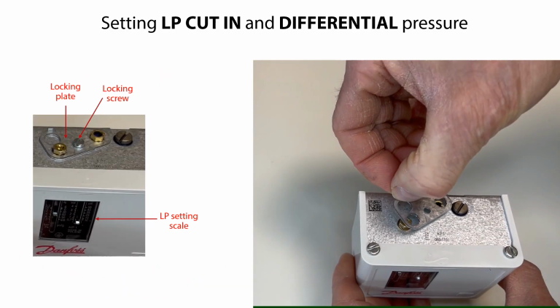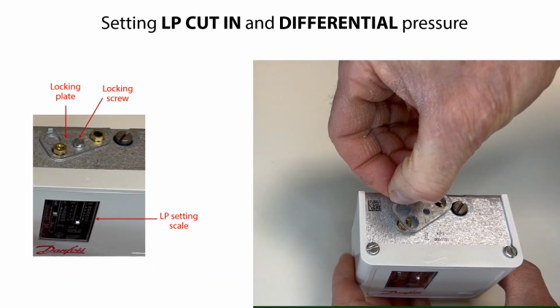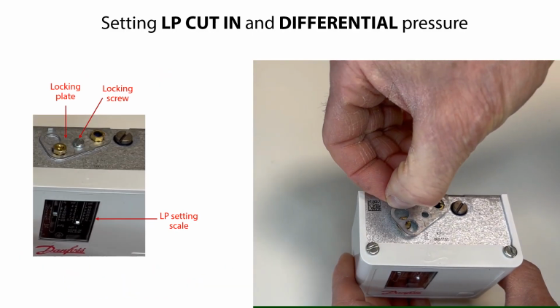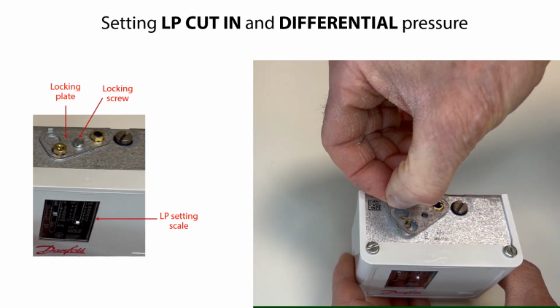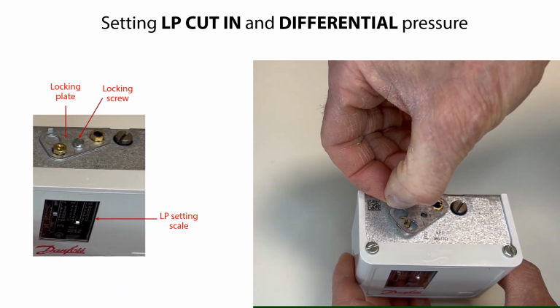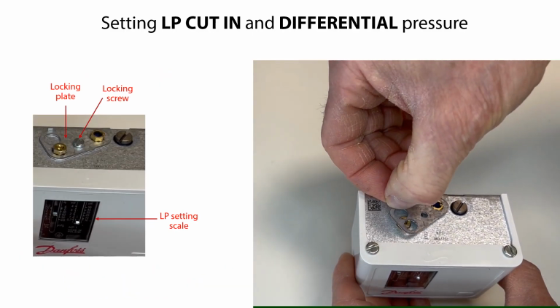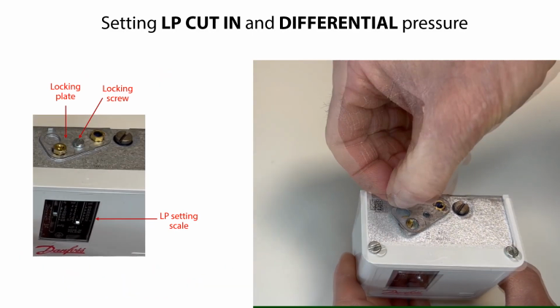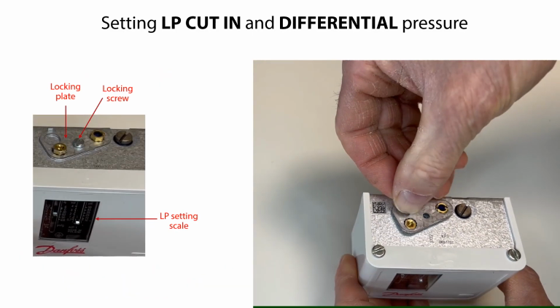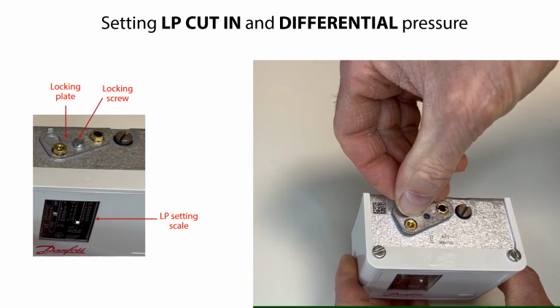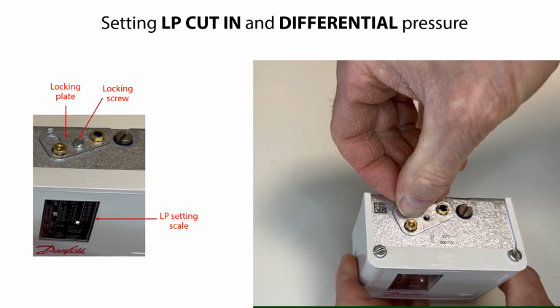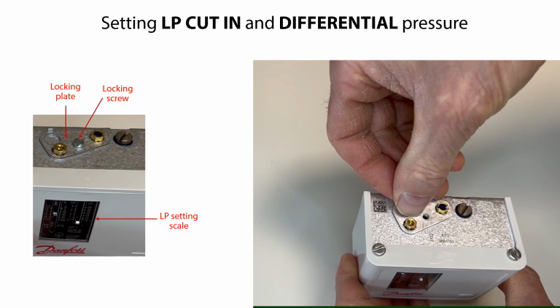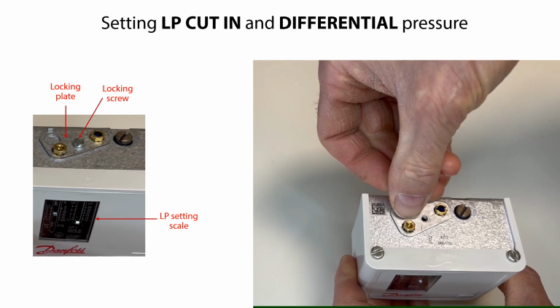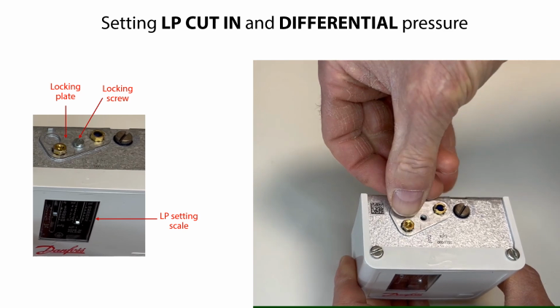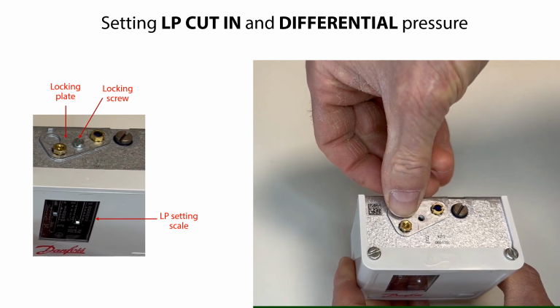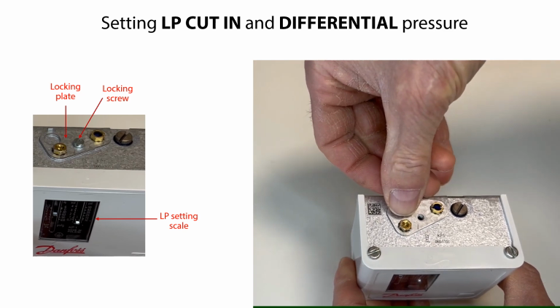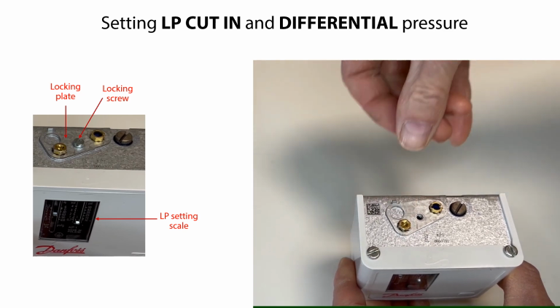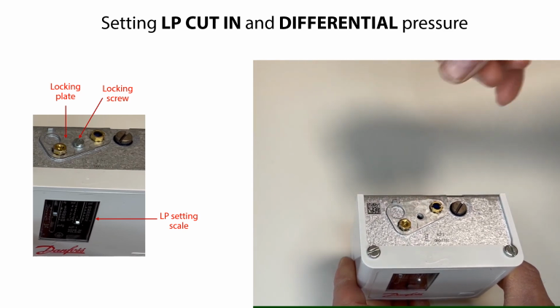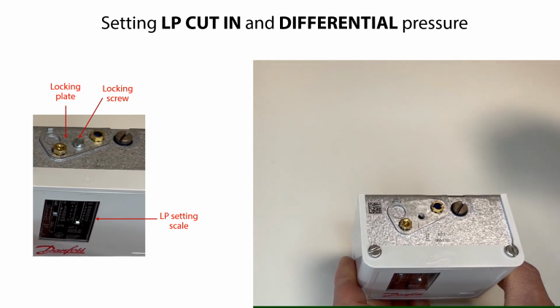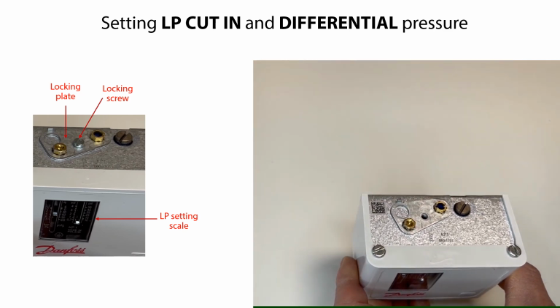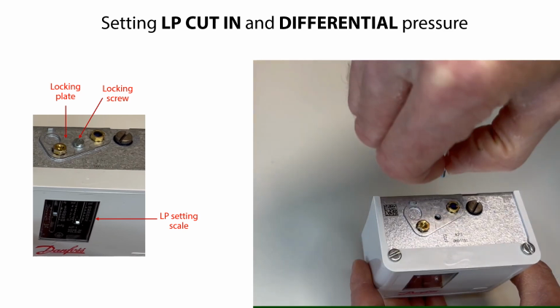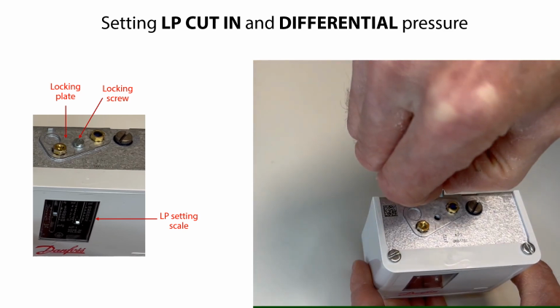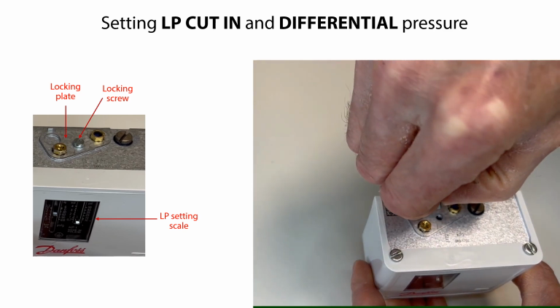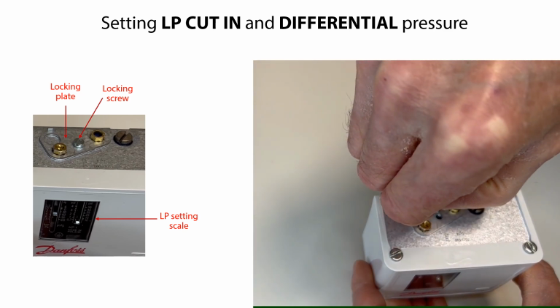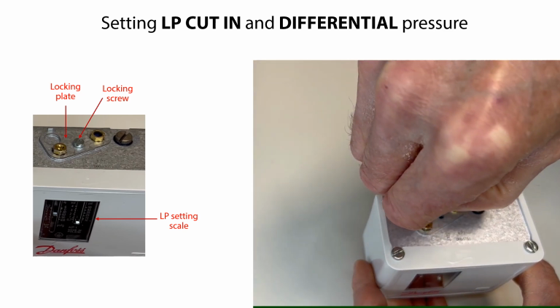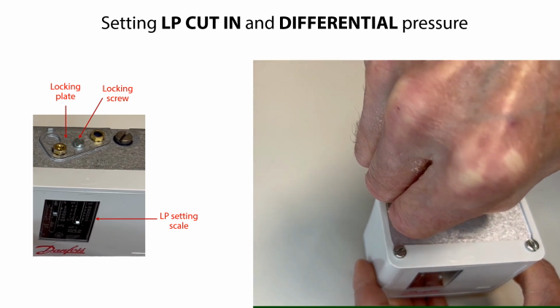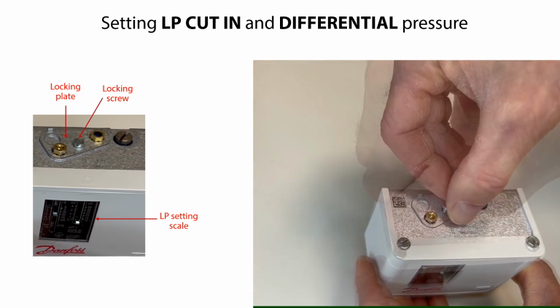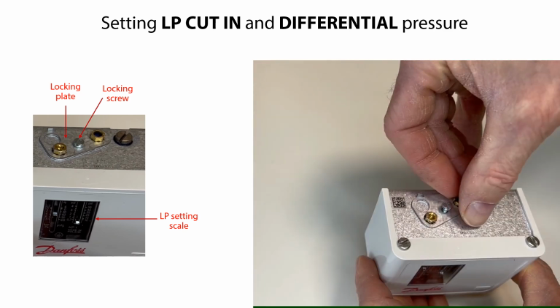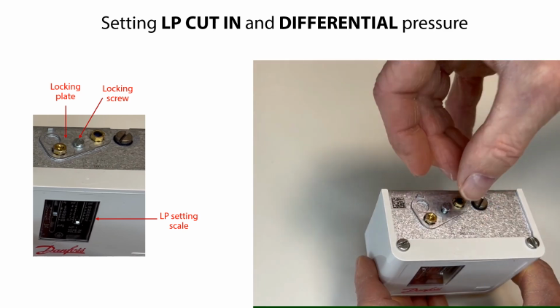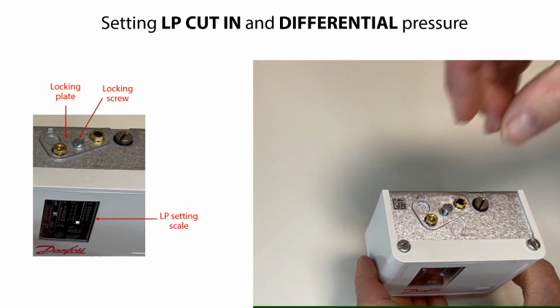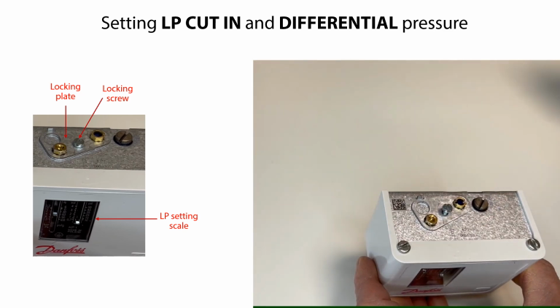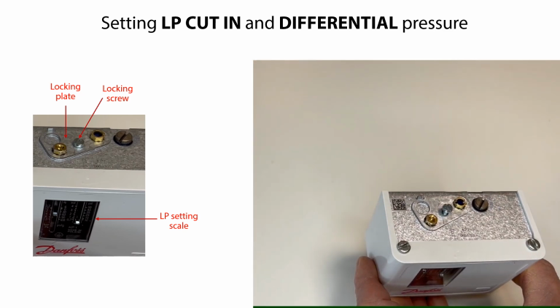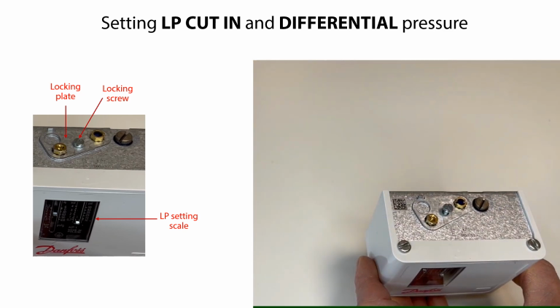Finally, remount the locking plate and locking screw and tighten the screw. The setting spindles and the pressure settings are now locked.